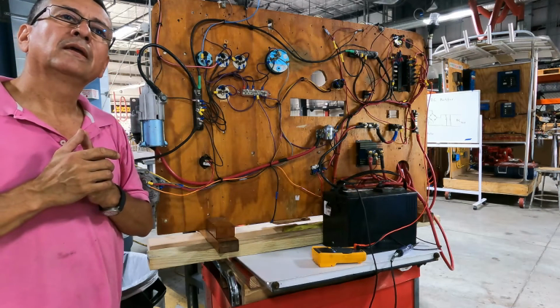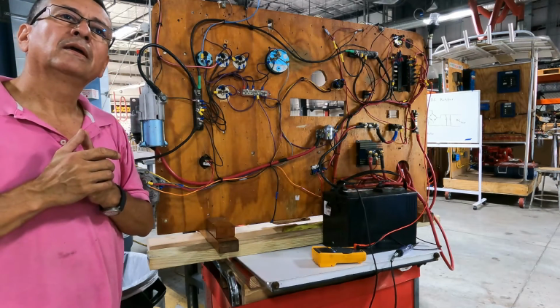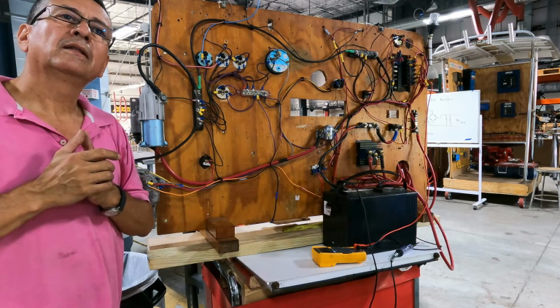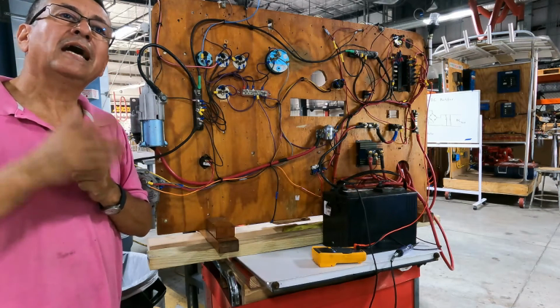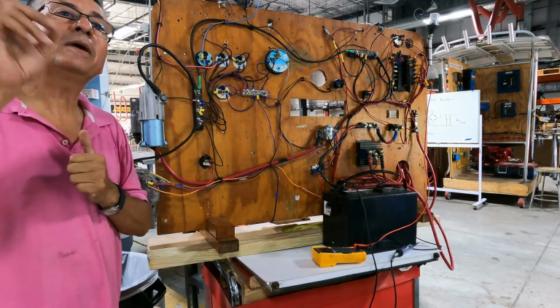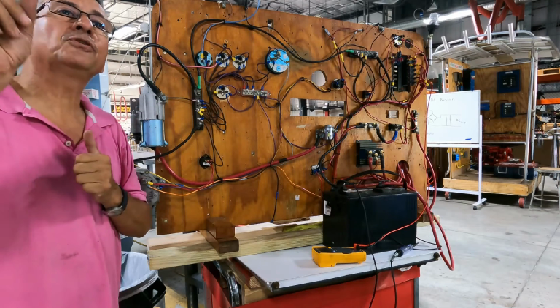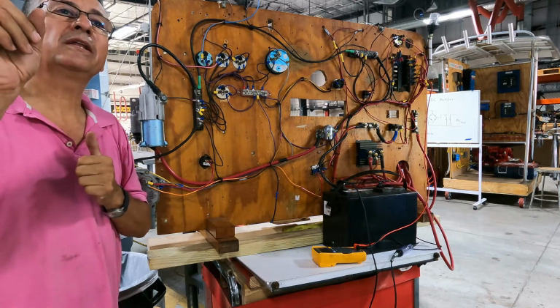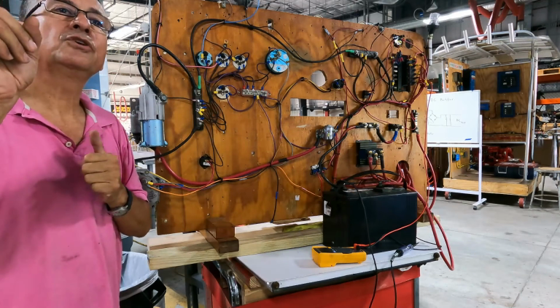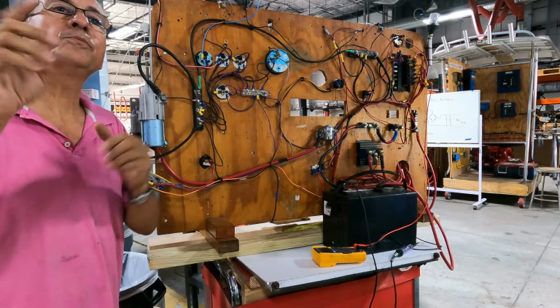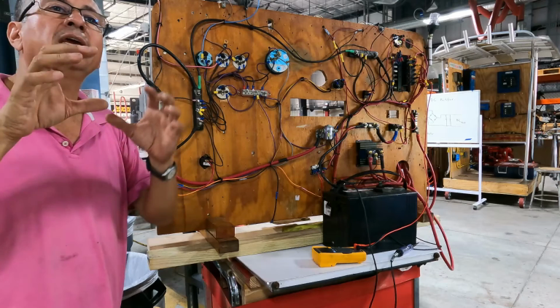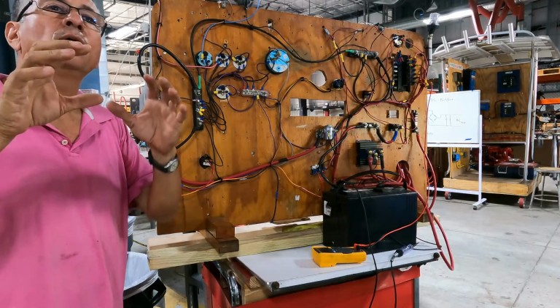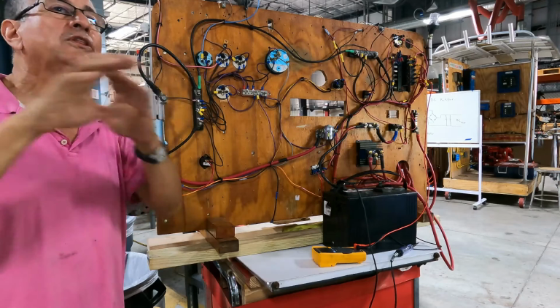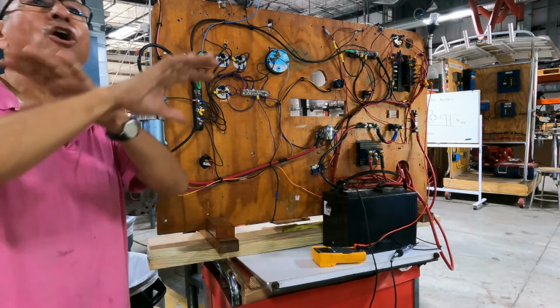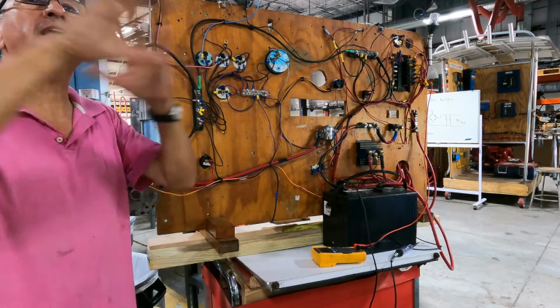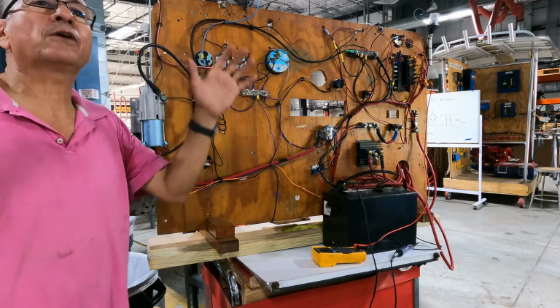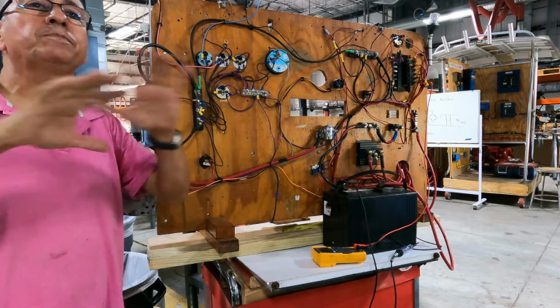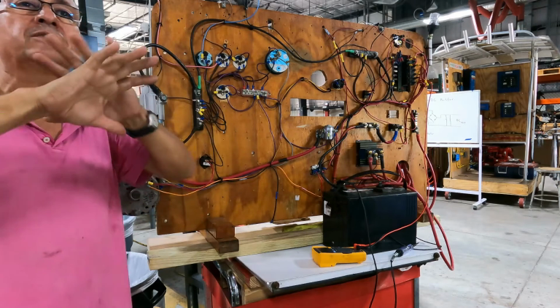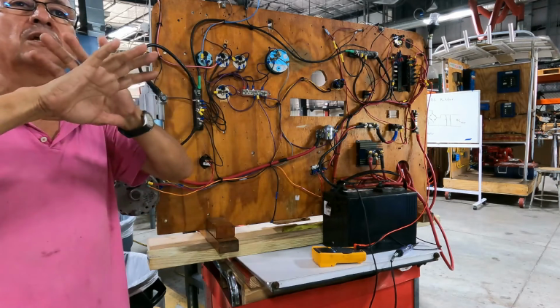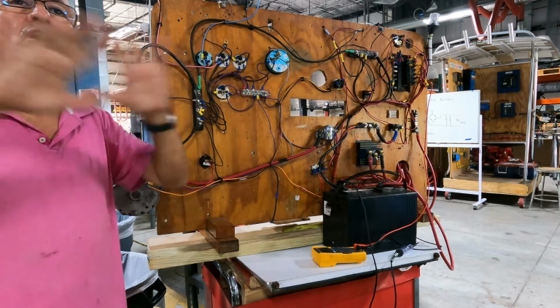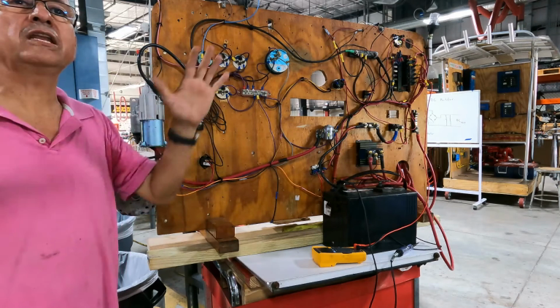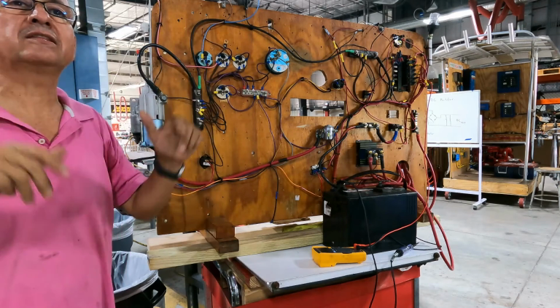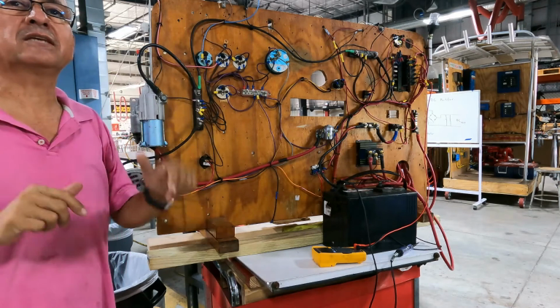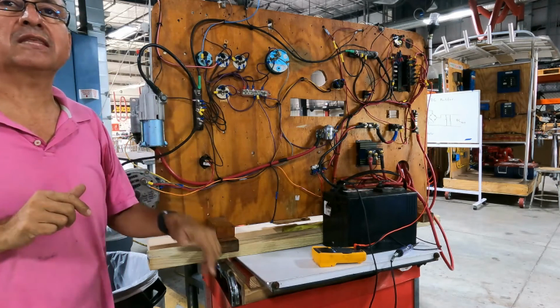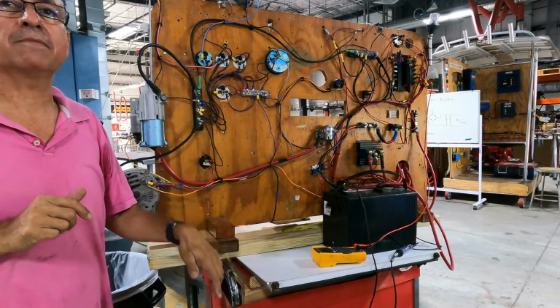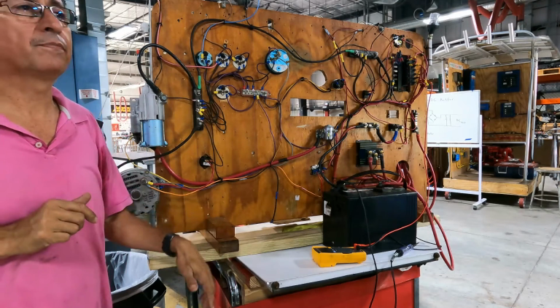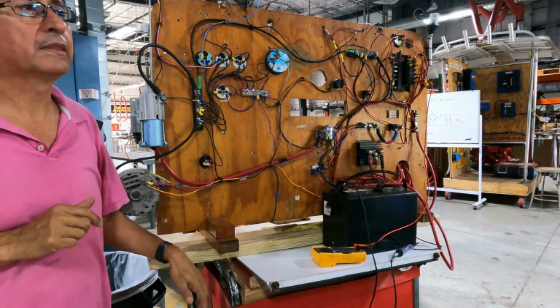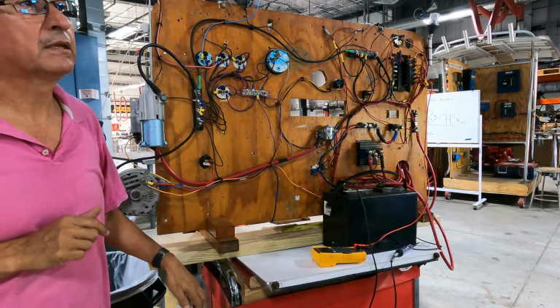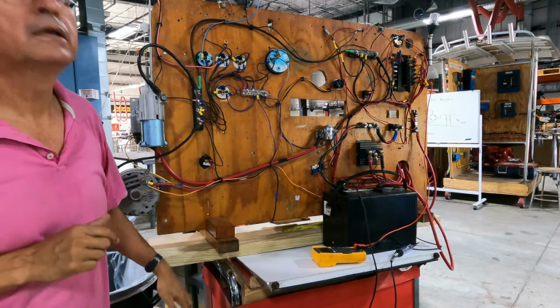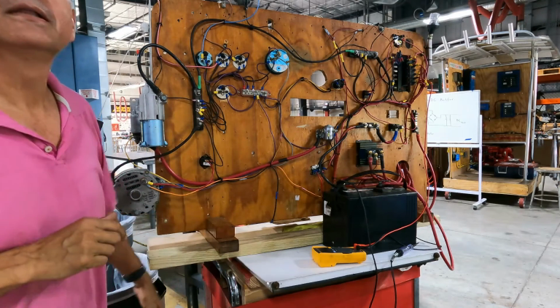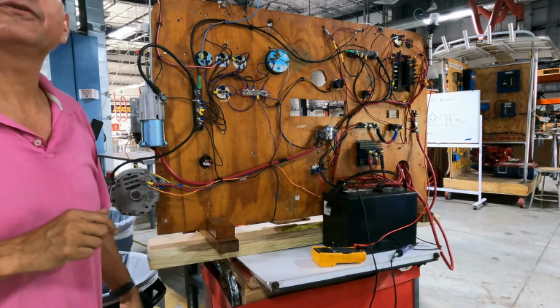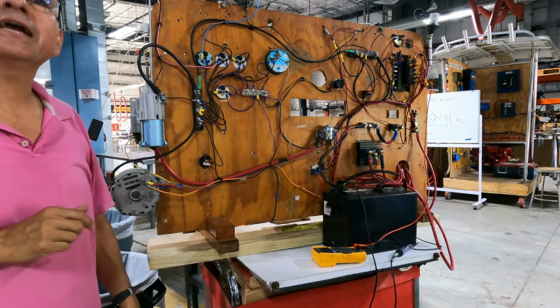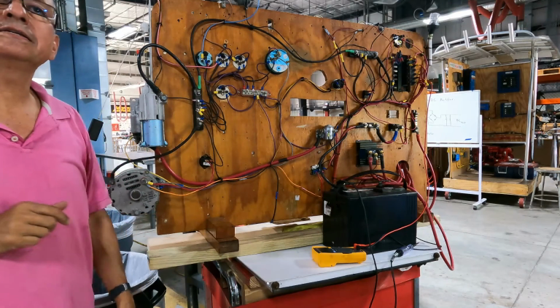That measurement should be taken with all equipment running at the same time.